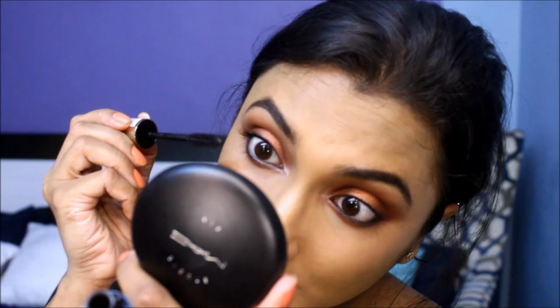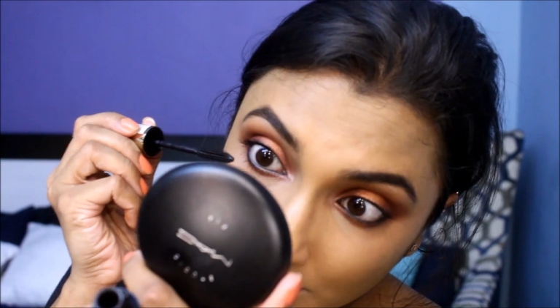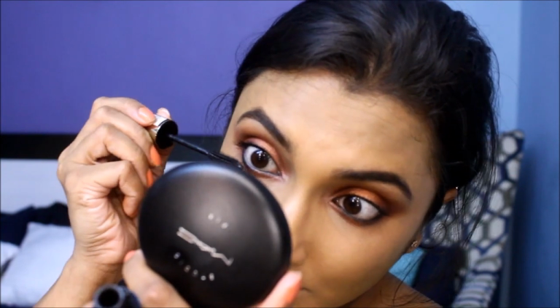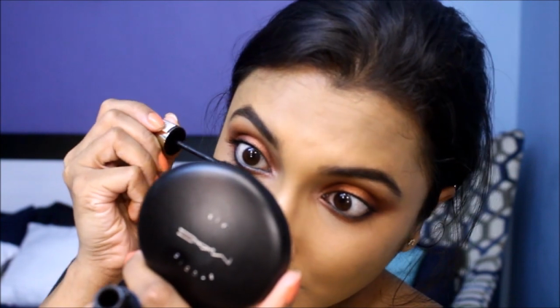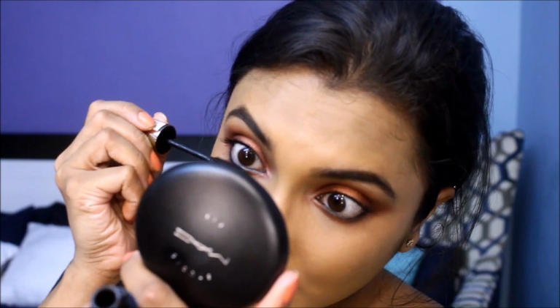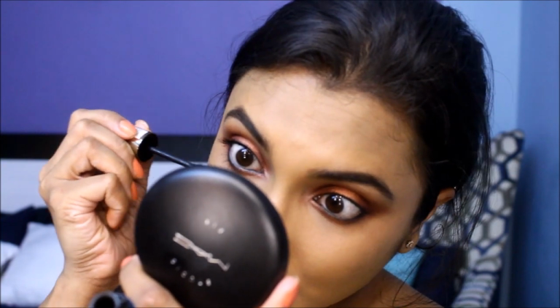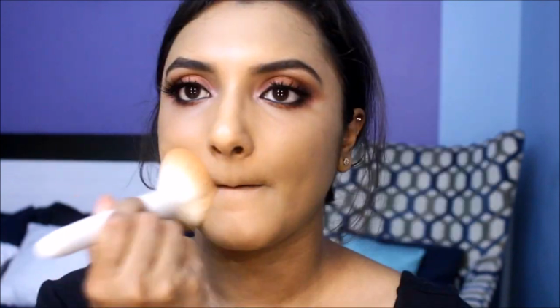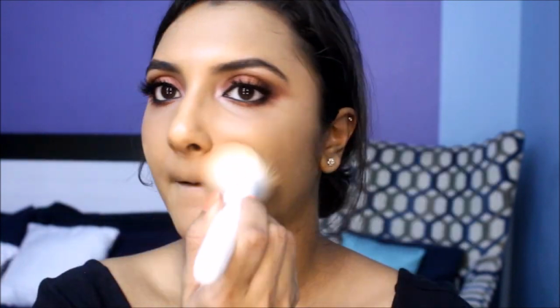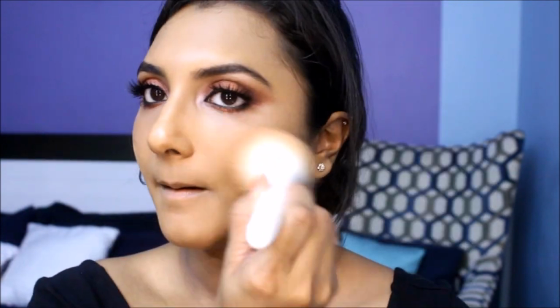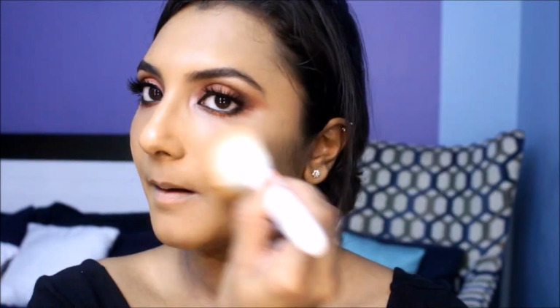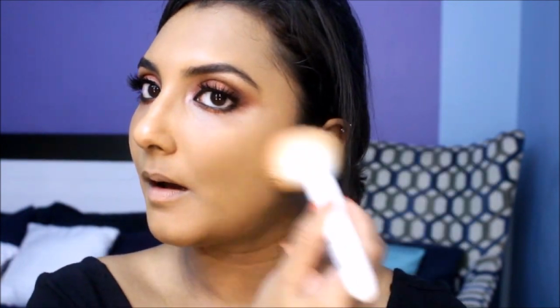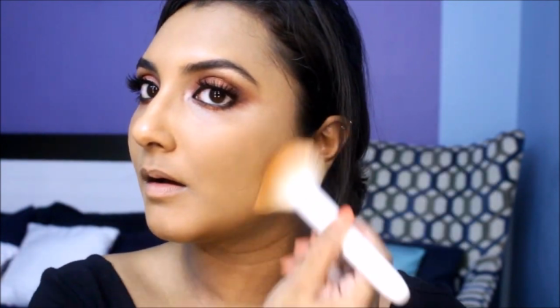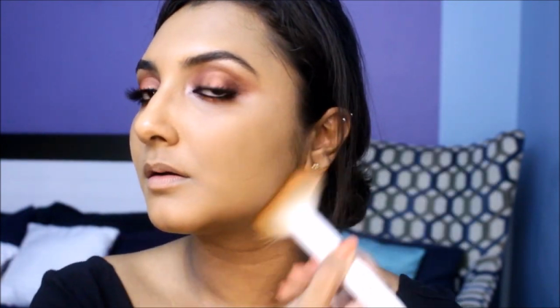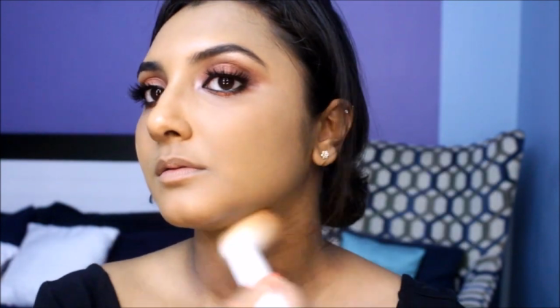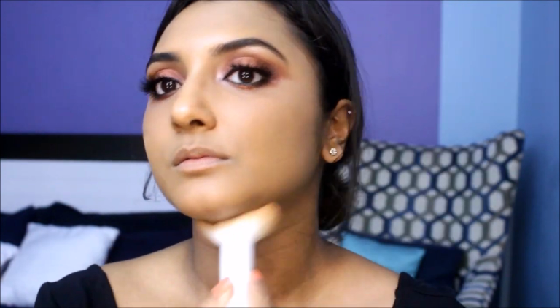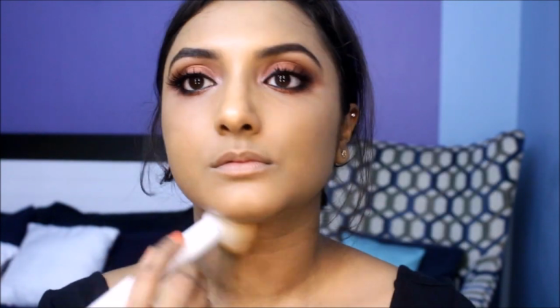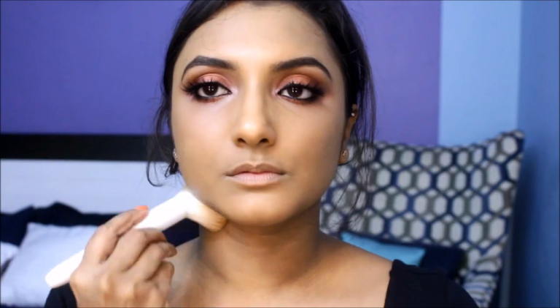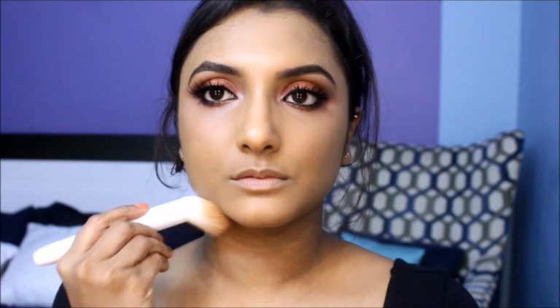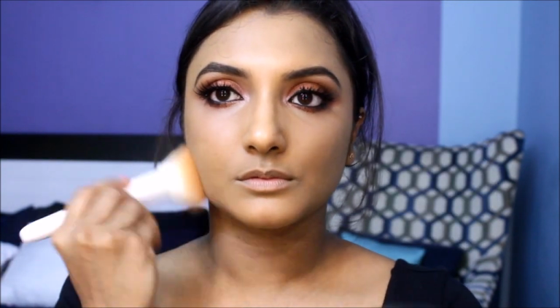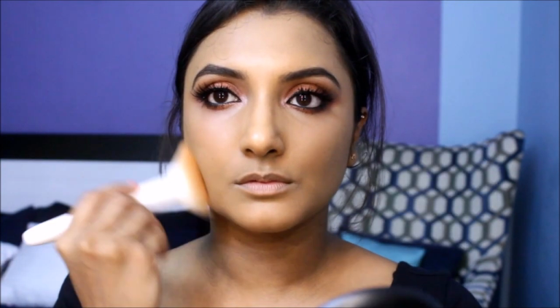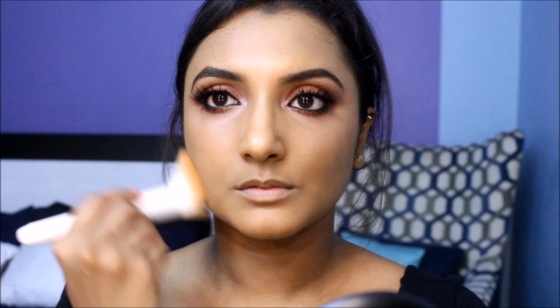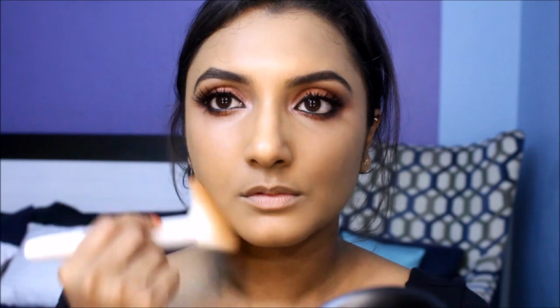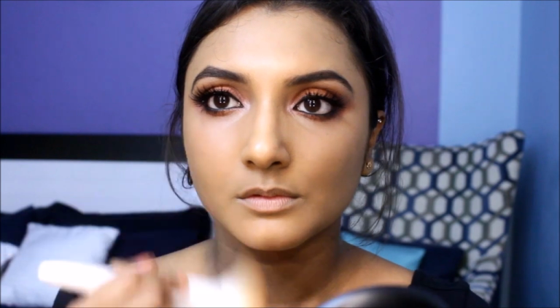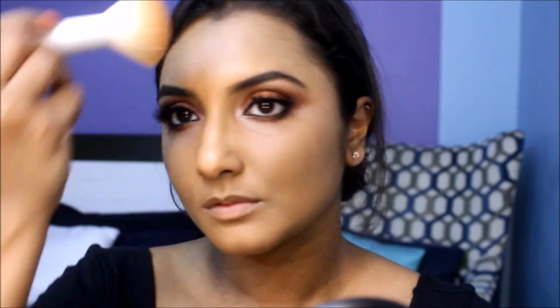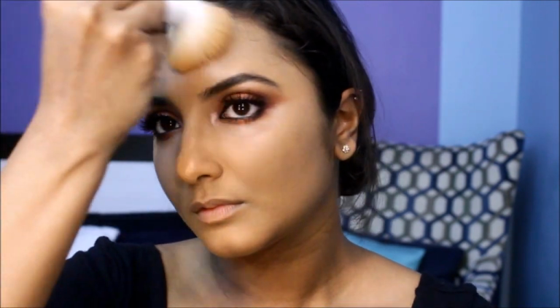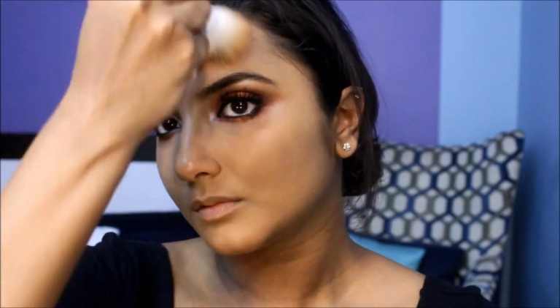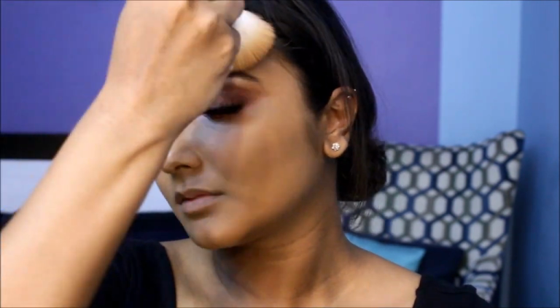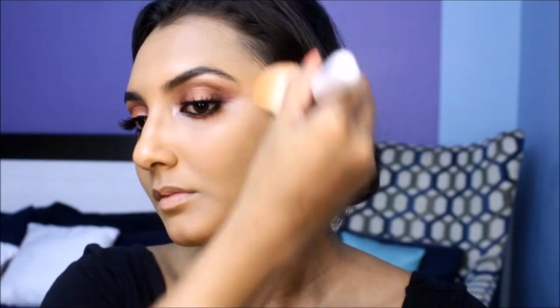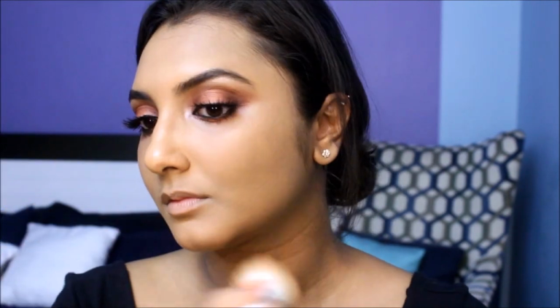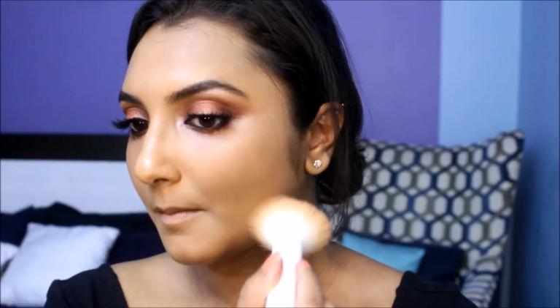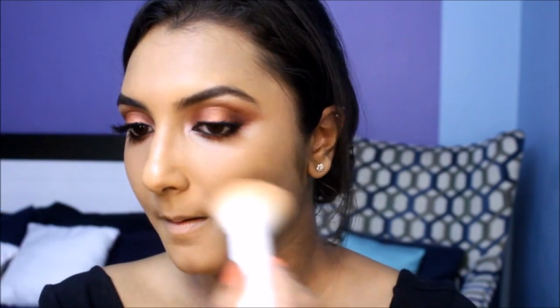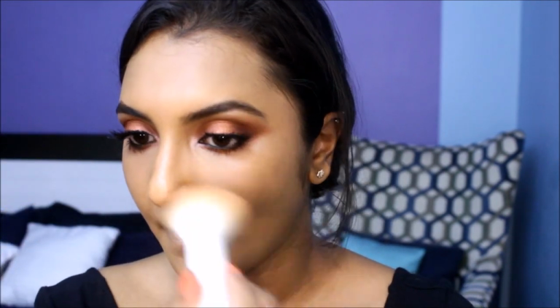I applied a pair of false lashes off camera, and now I'm just dusting my entire face with MAC Studio Fix powder.